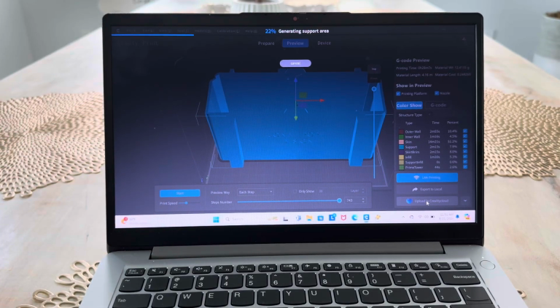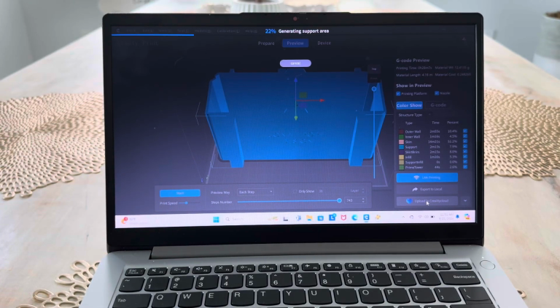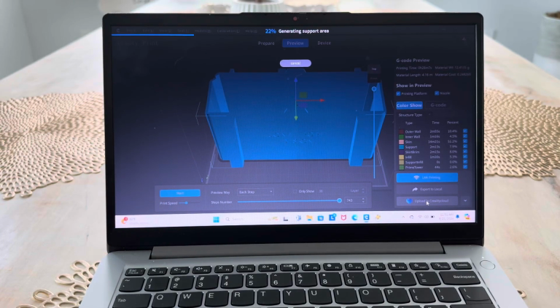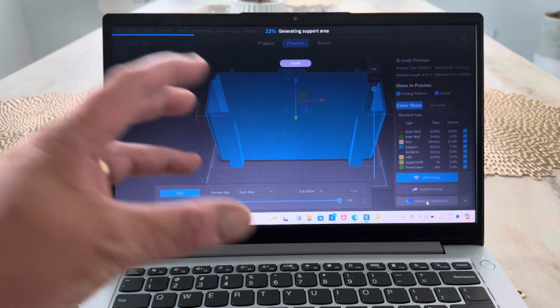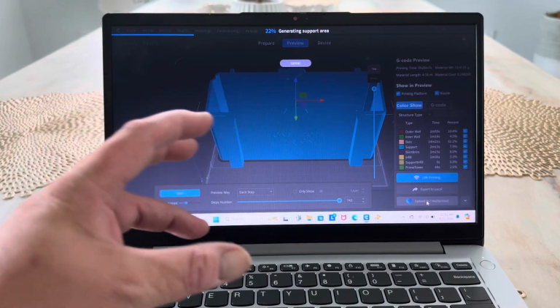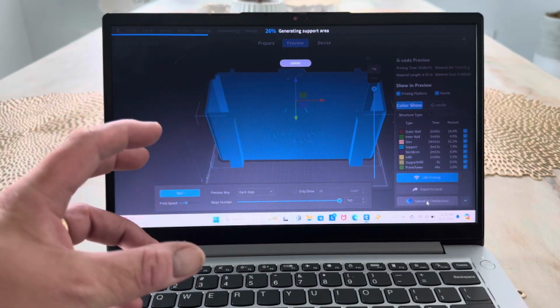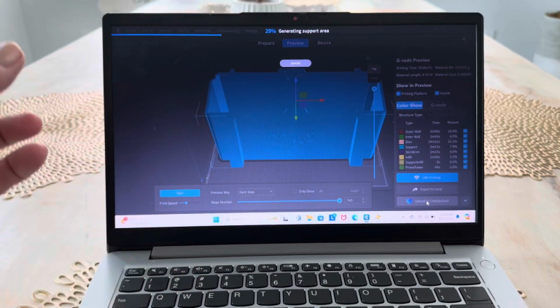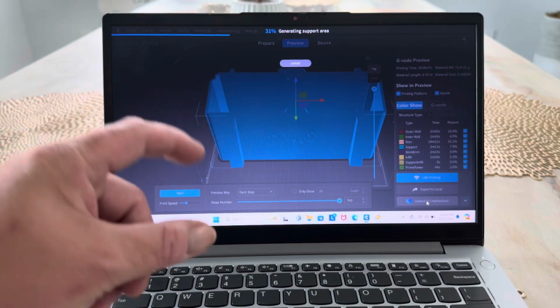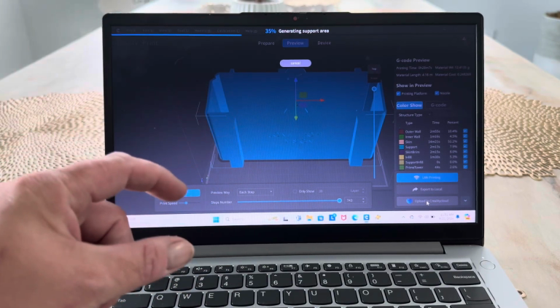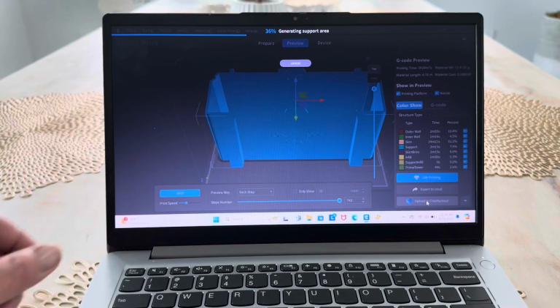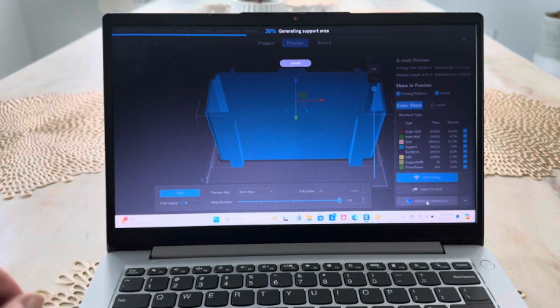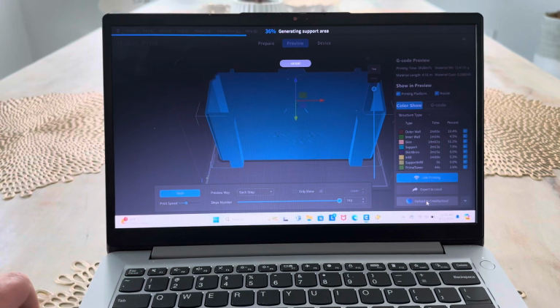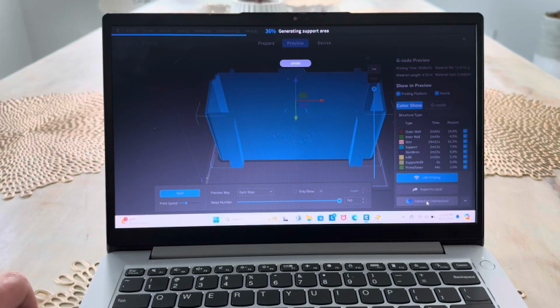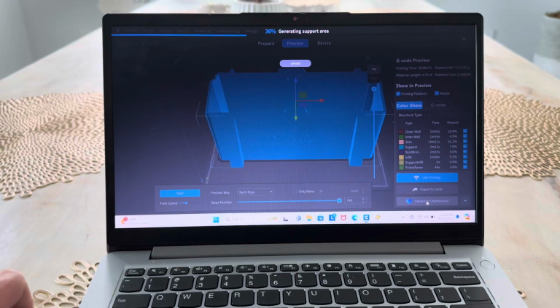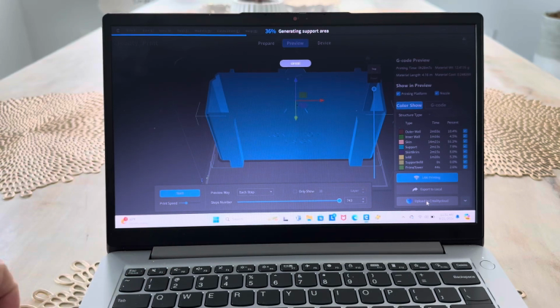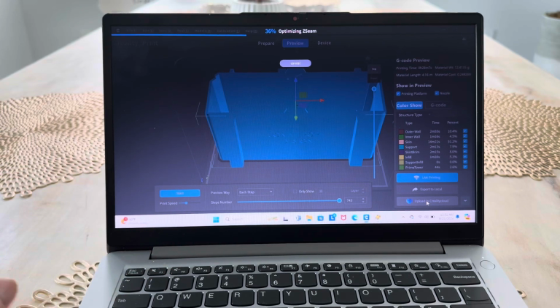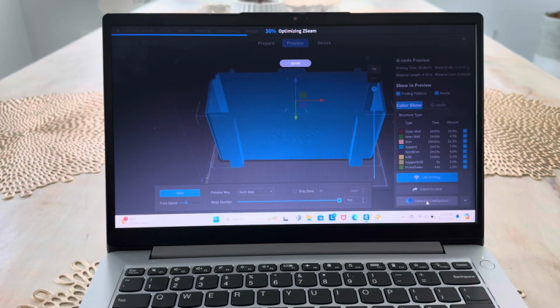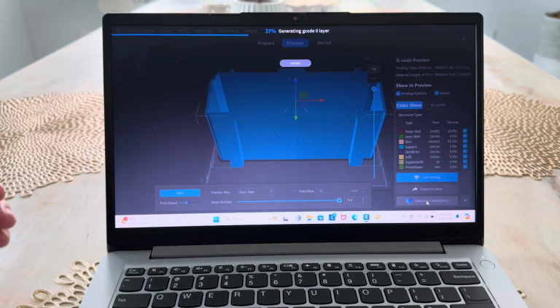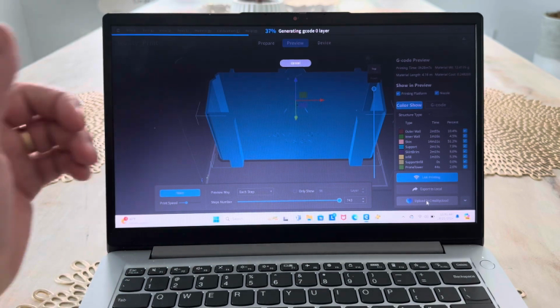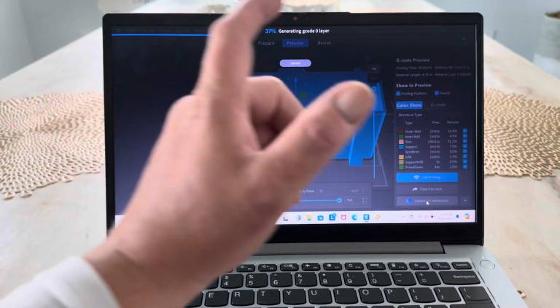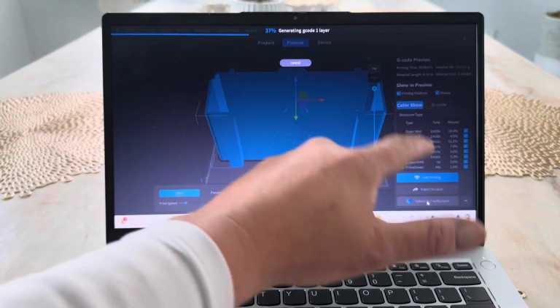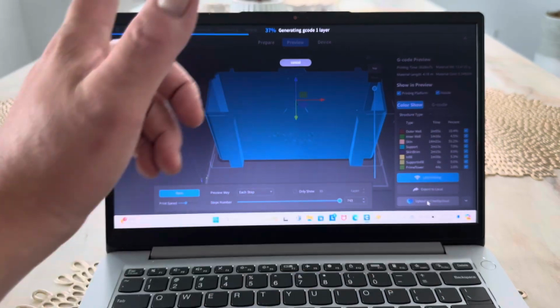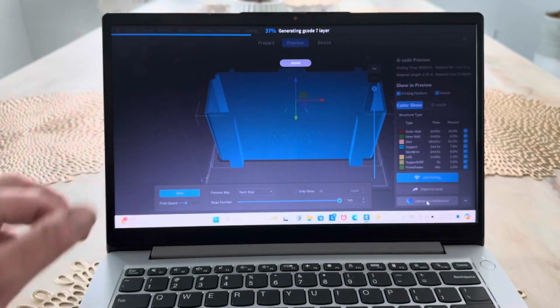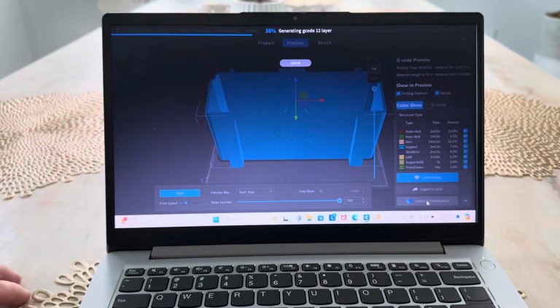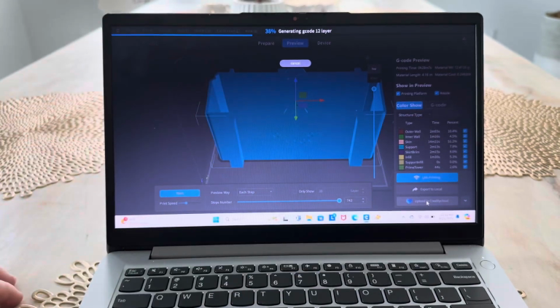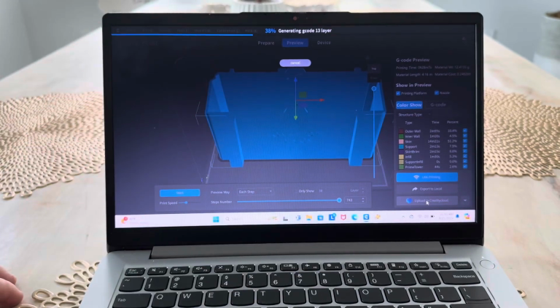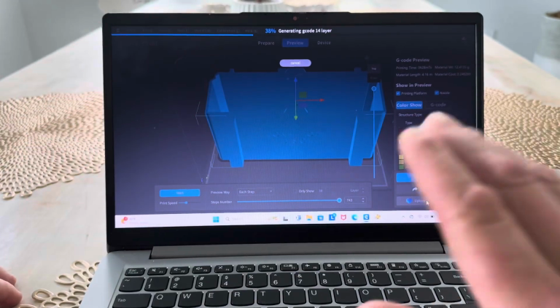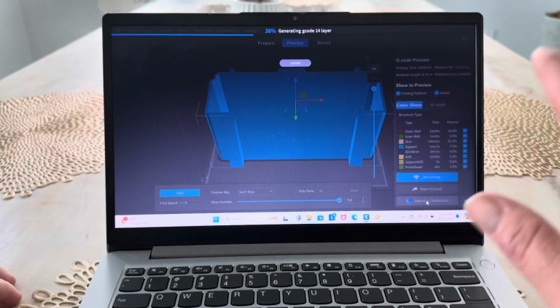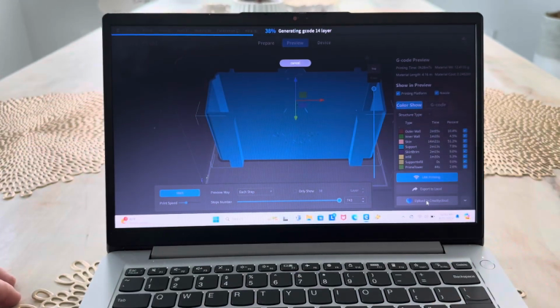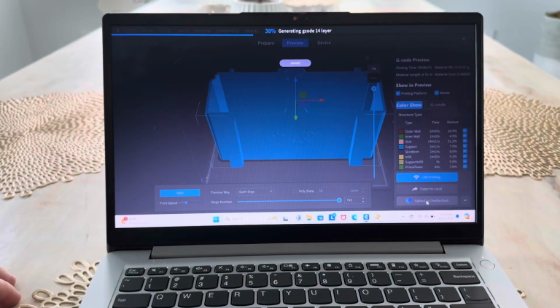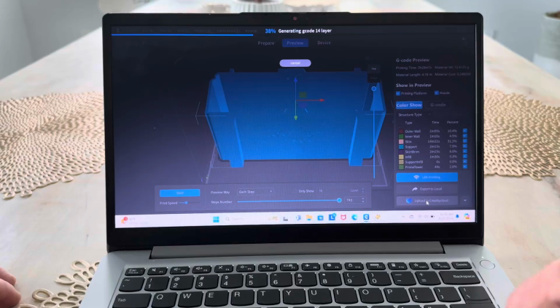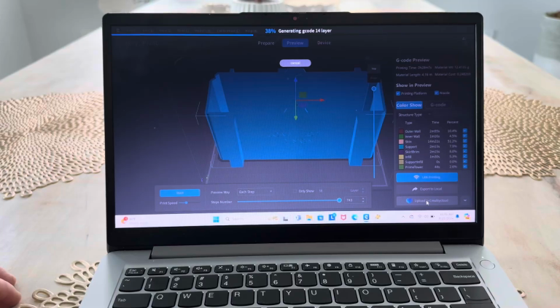Then I'll upload it. As soon as it's uploaded, I'll just go and hit print, and then it'll wirelessly send it to my printer.